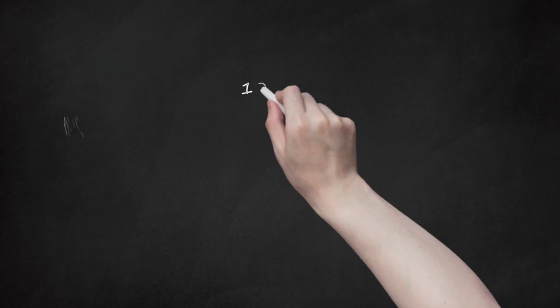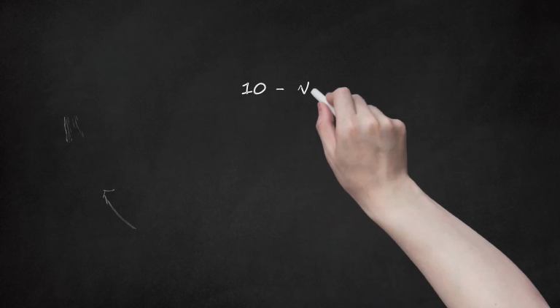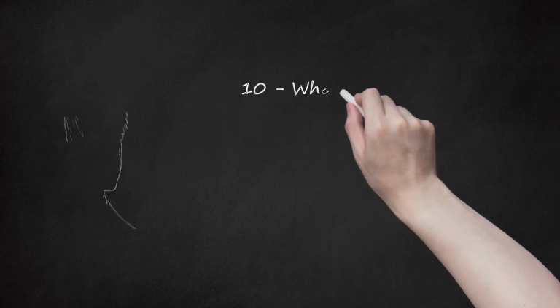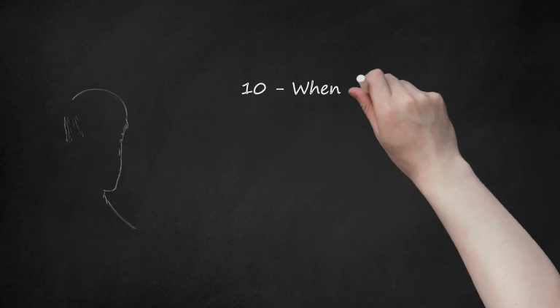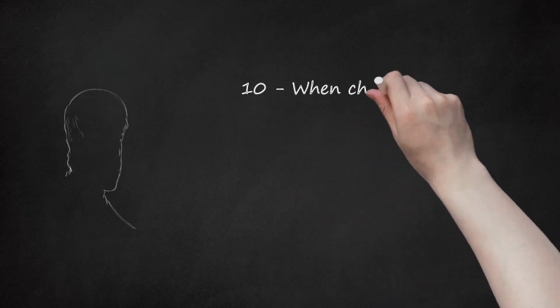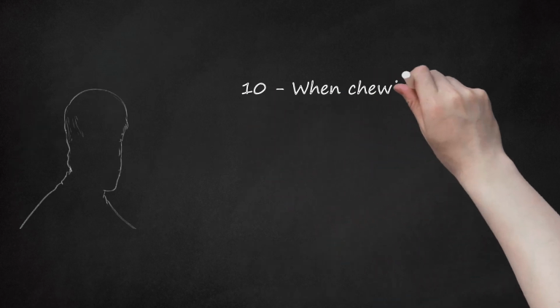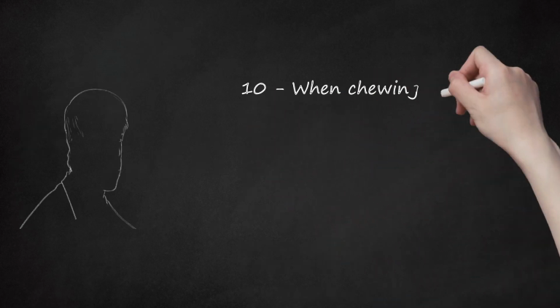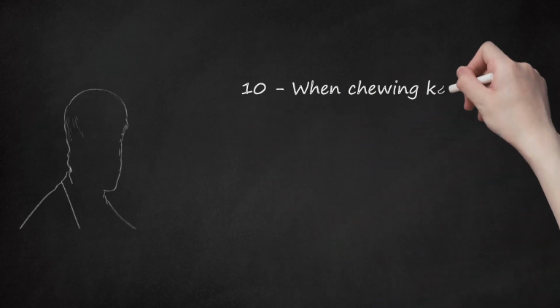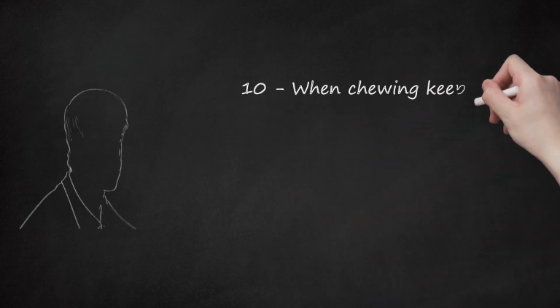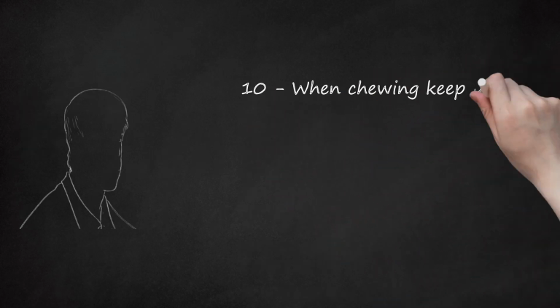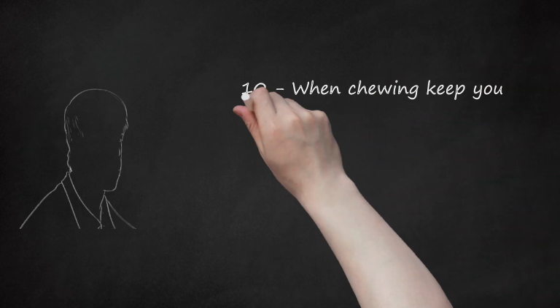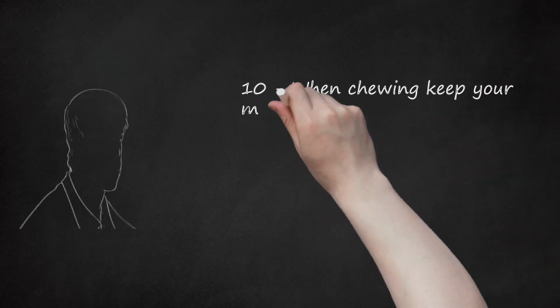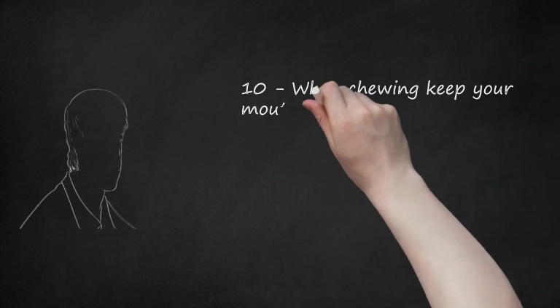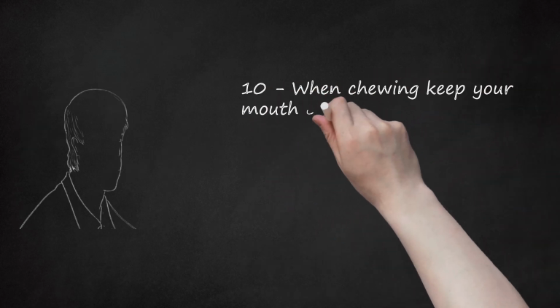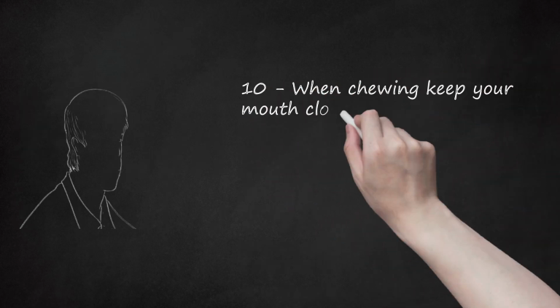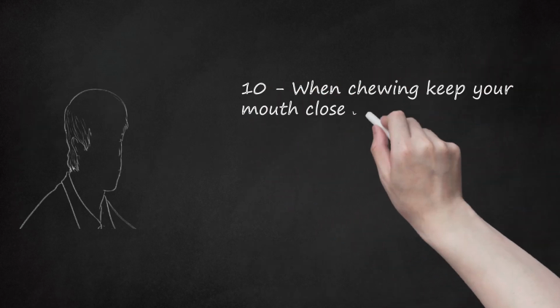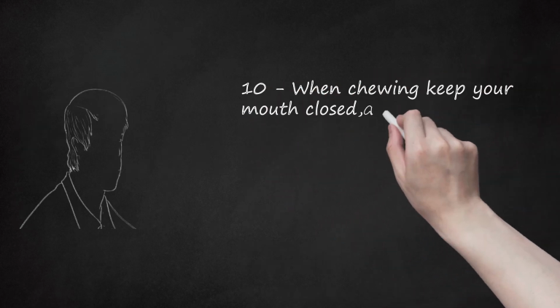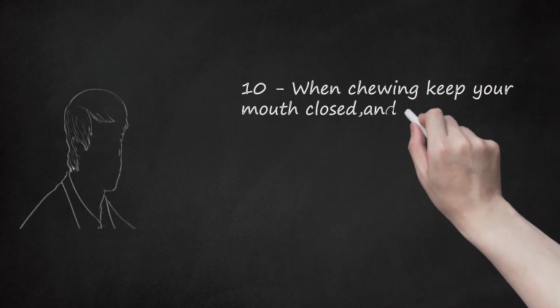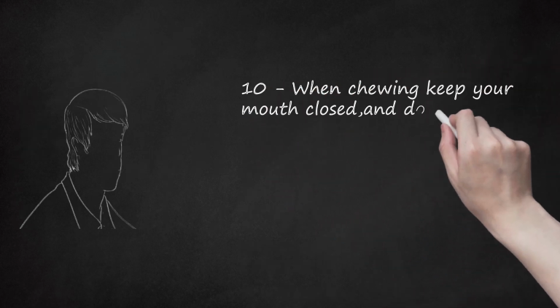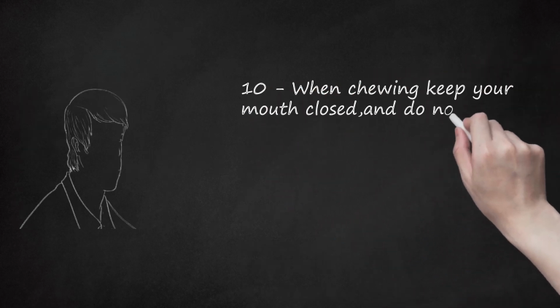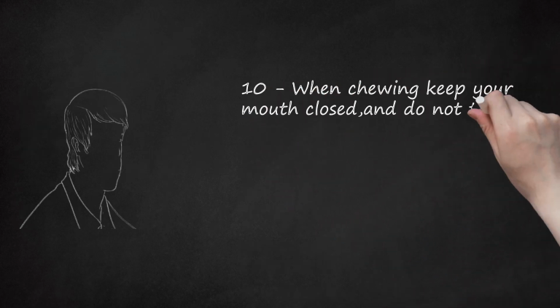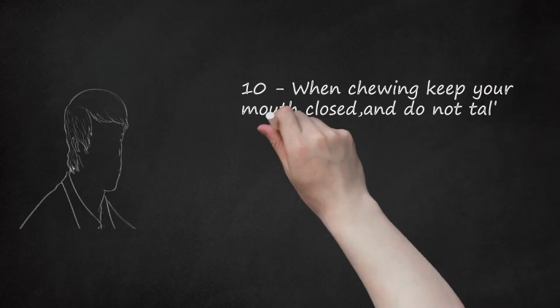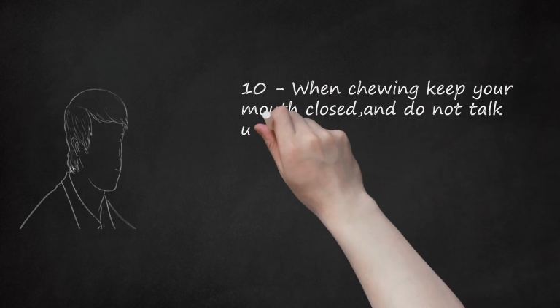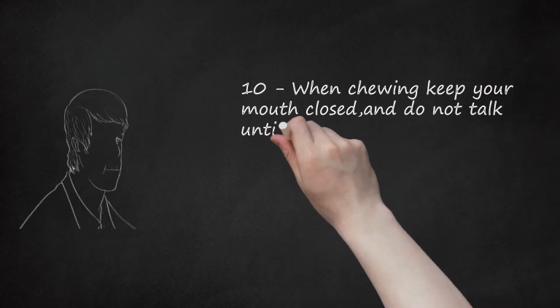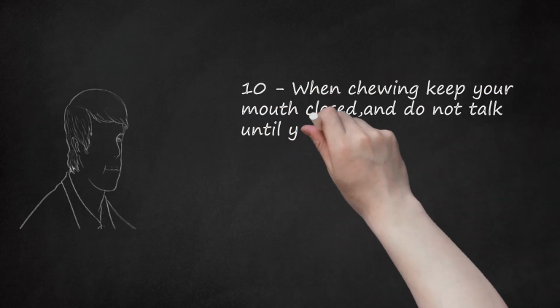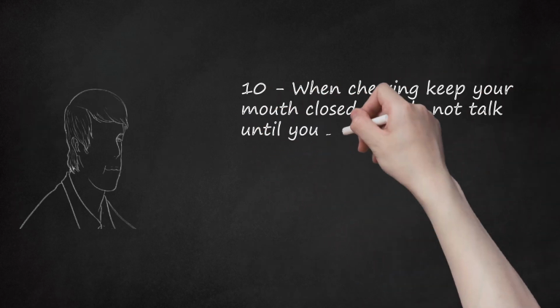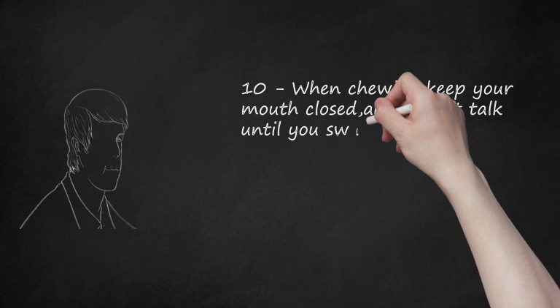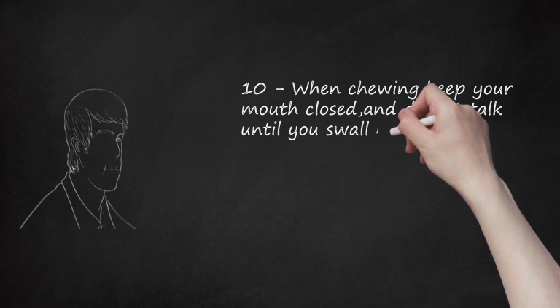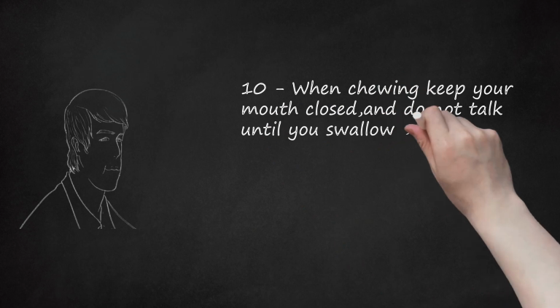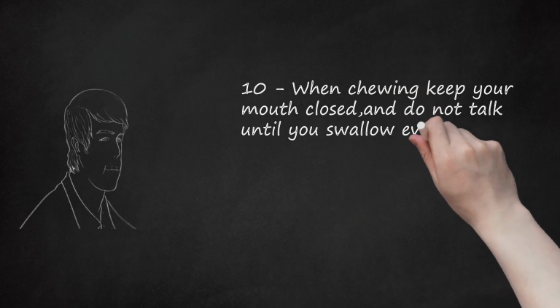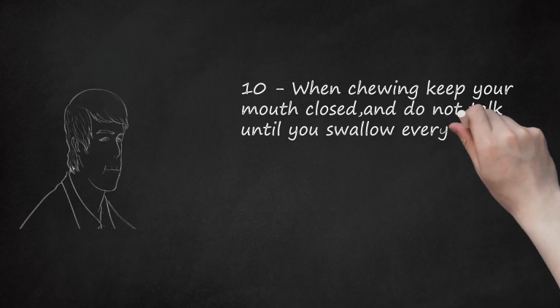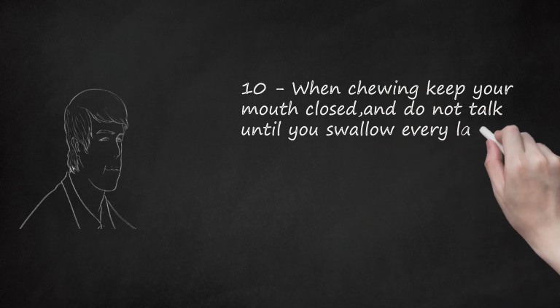Step 10: When chewing, keep your mouth closed and do not talk until you swallow every last bite.